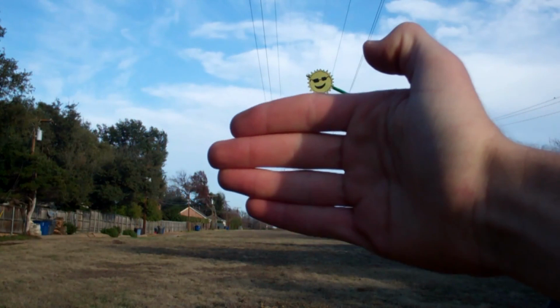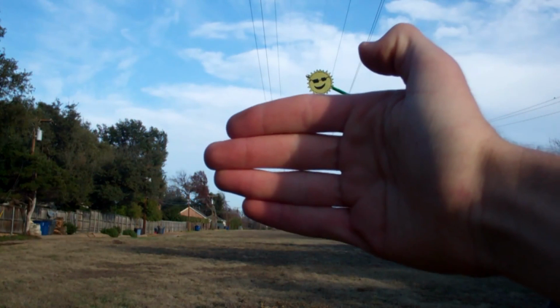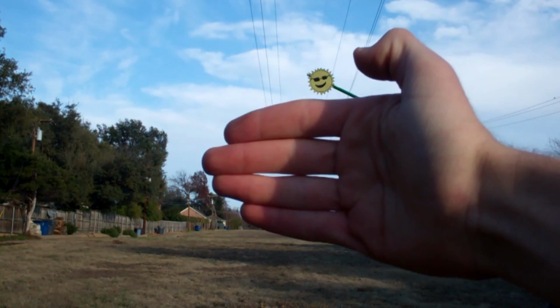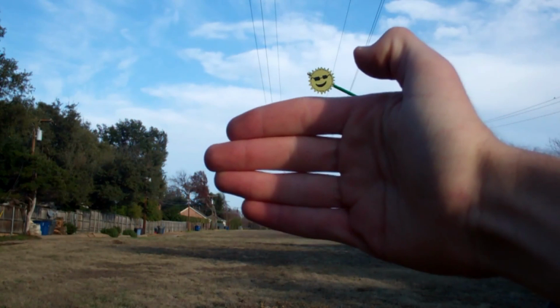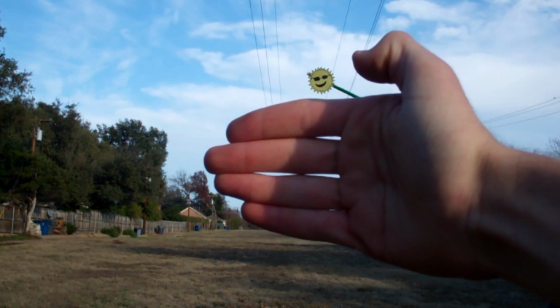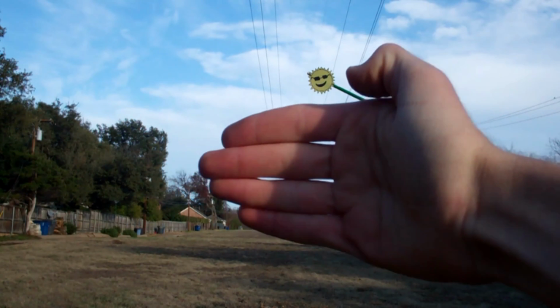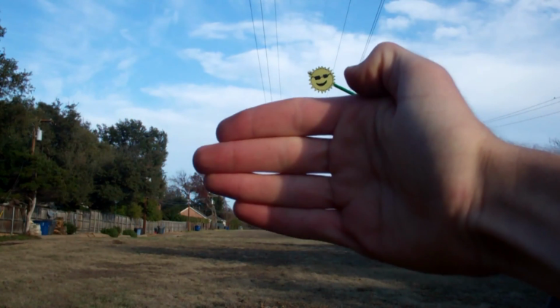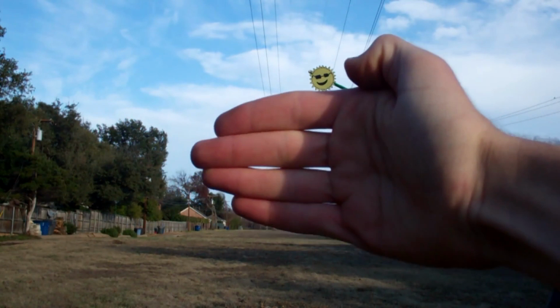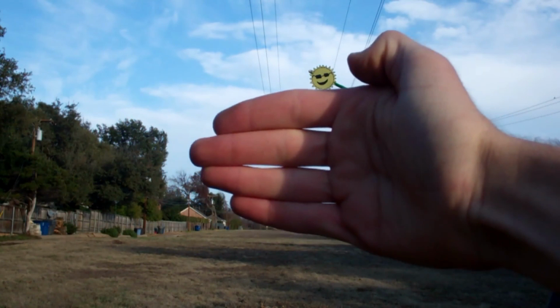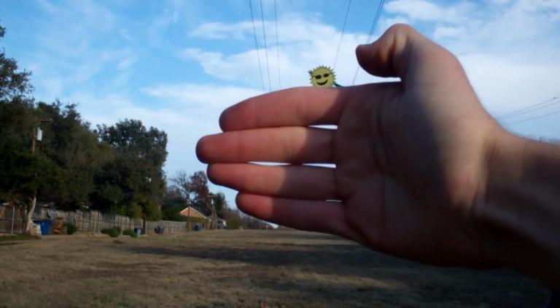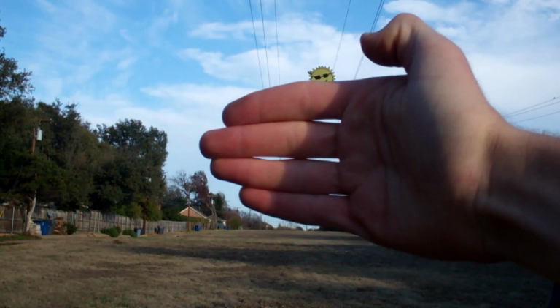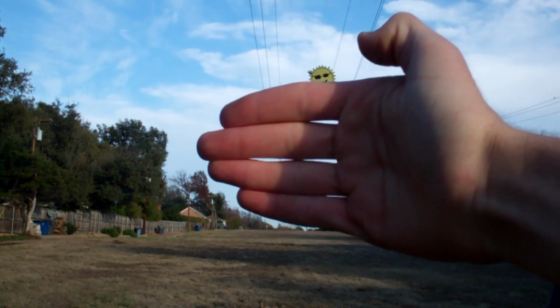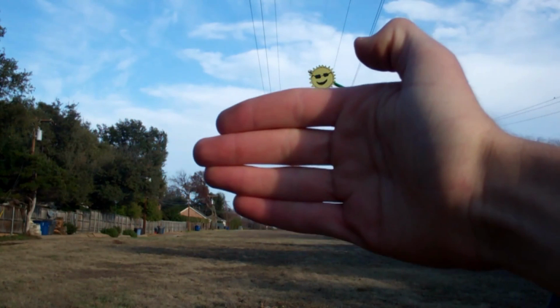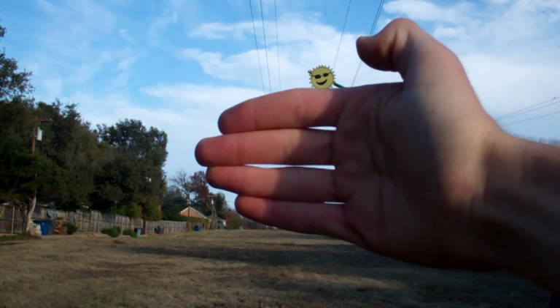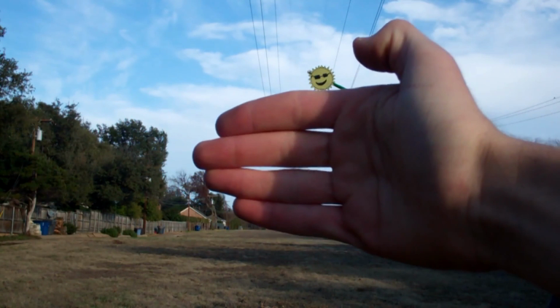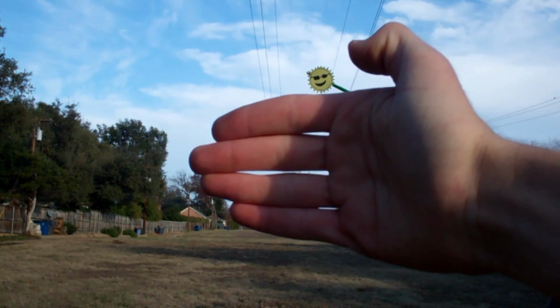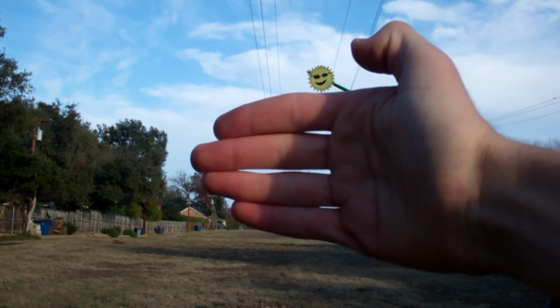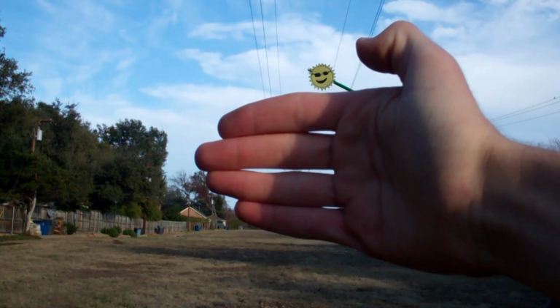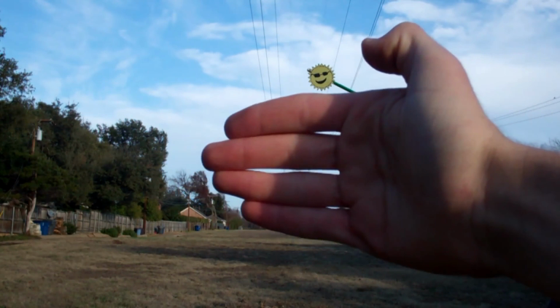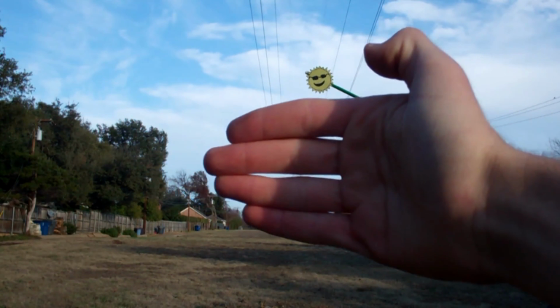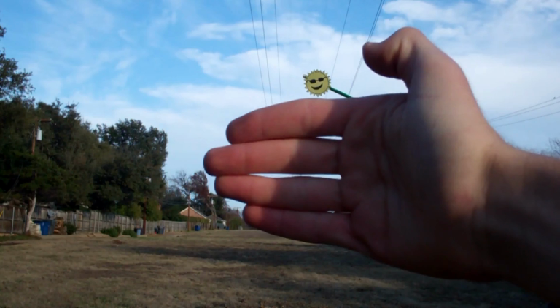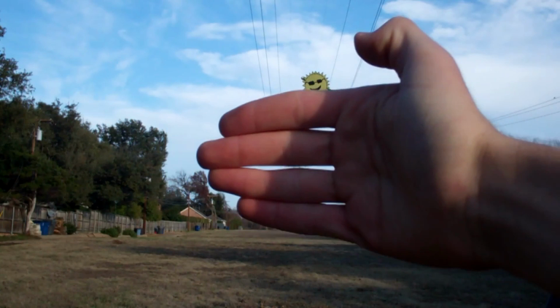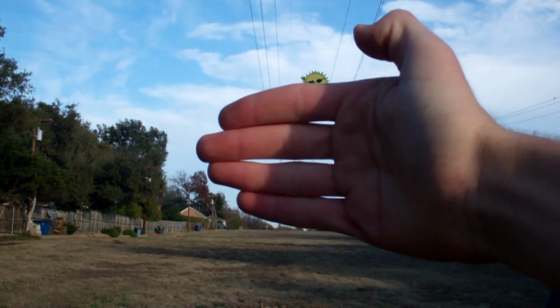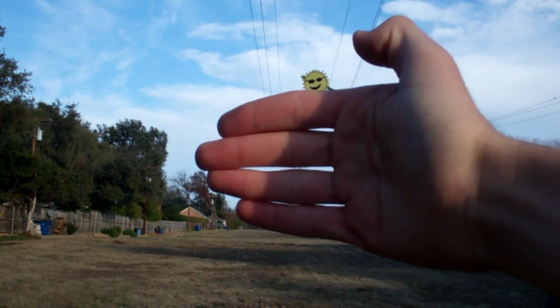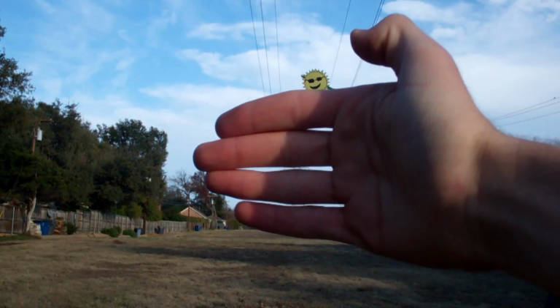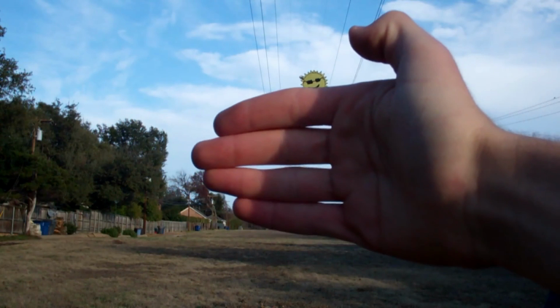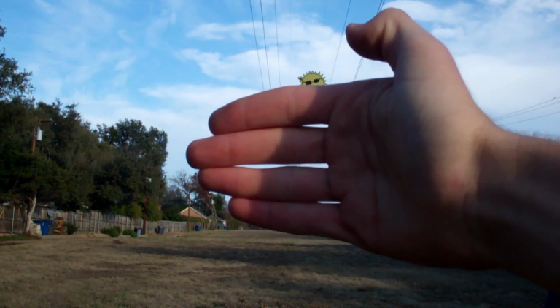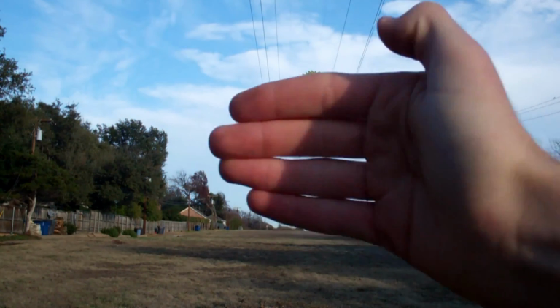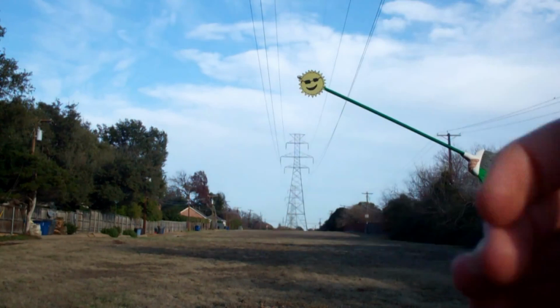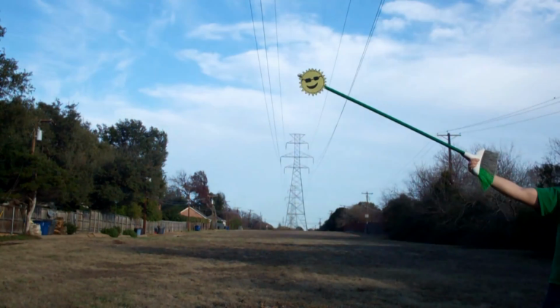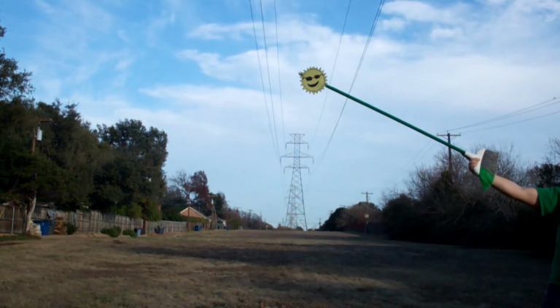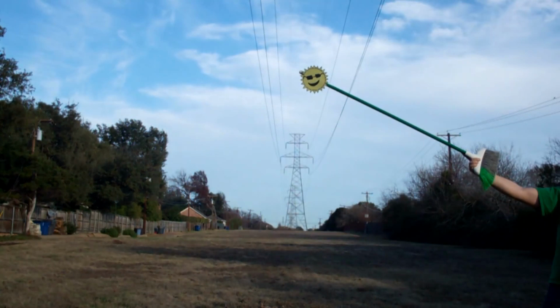In this case, it's only one hand, so that means it's going to be one hour until dark.